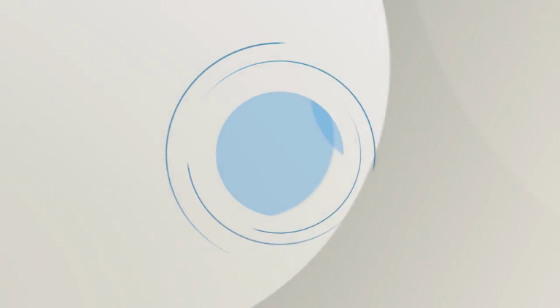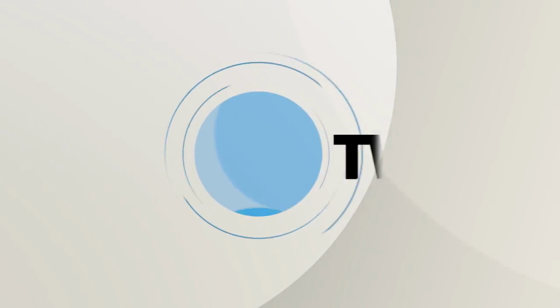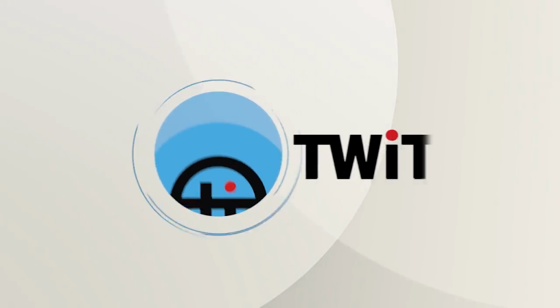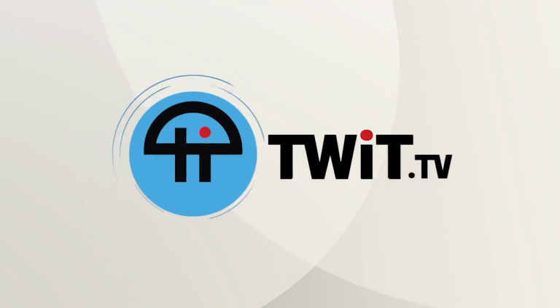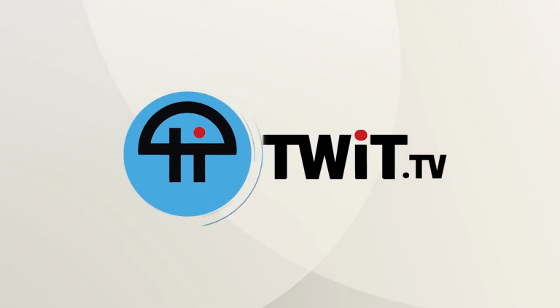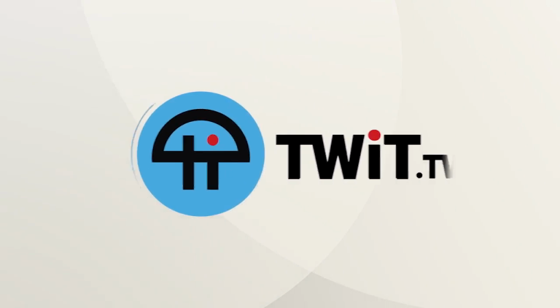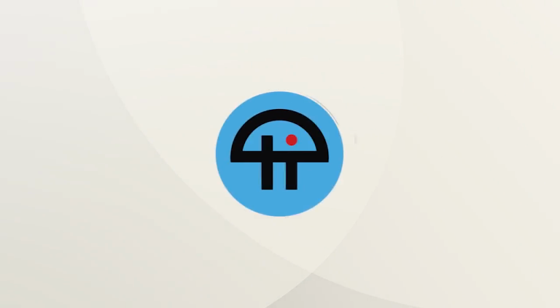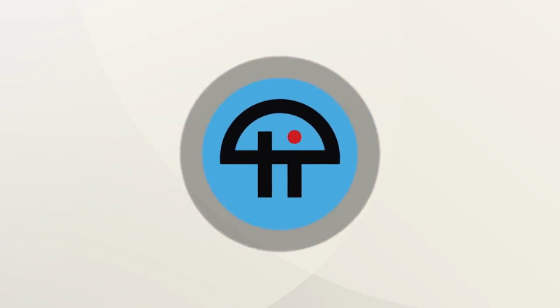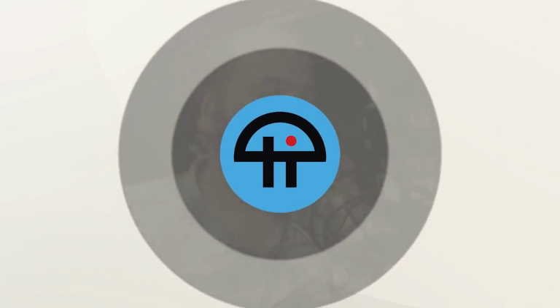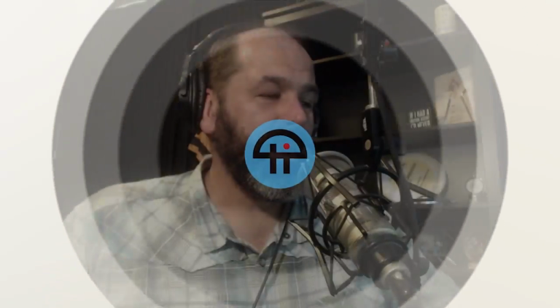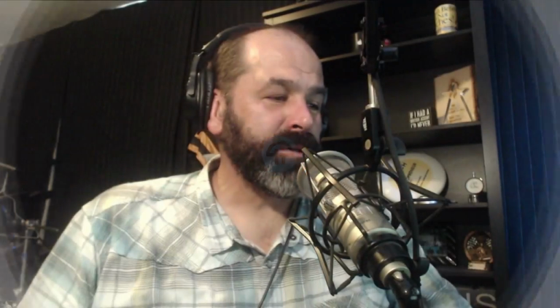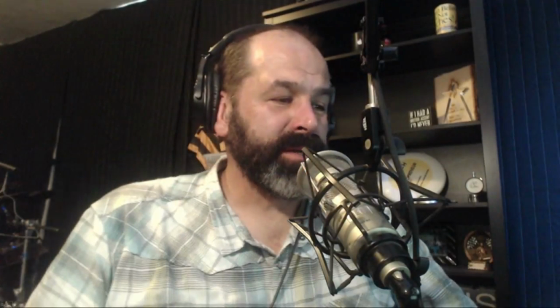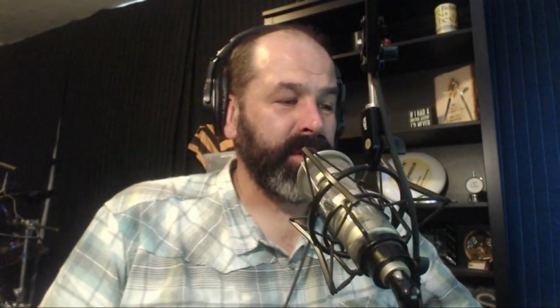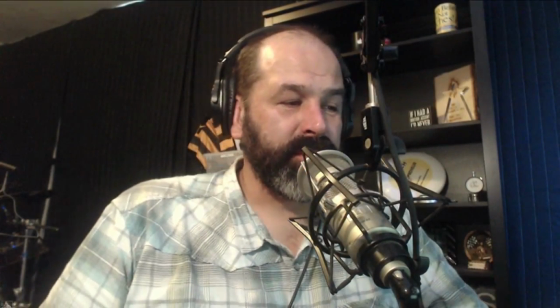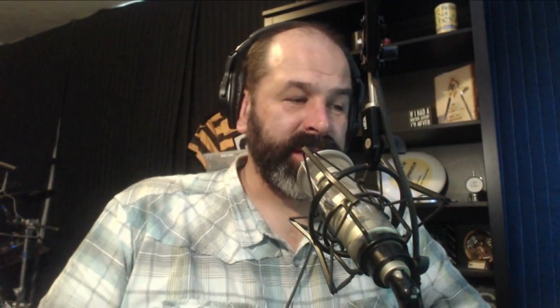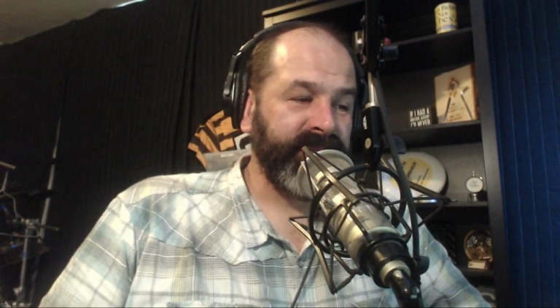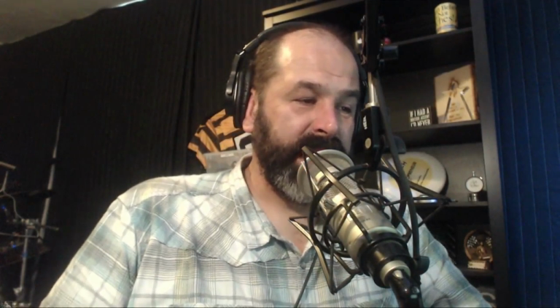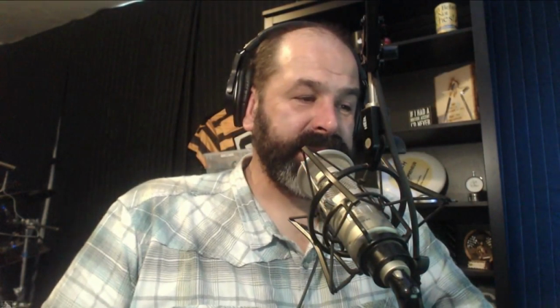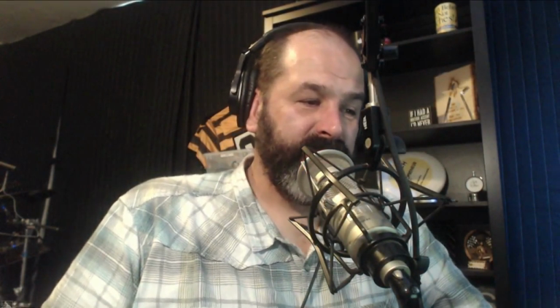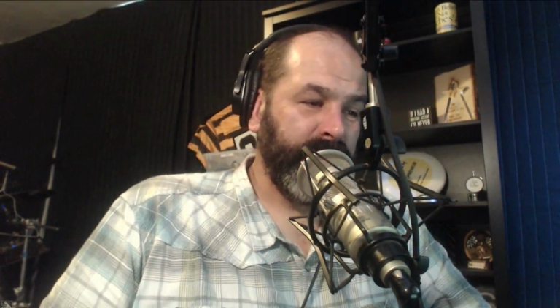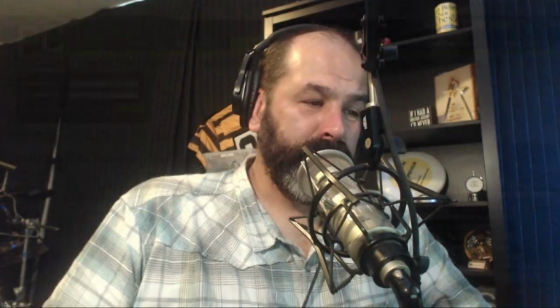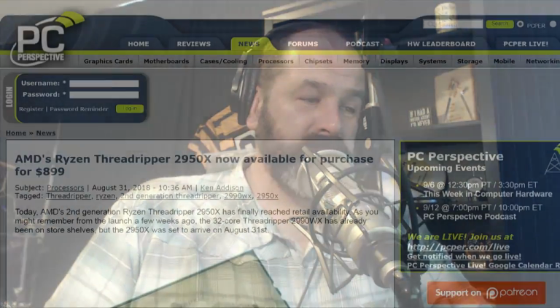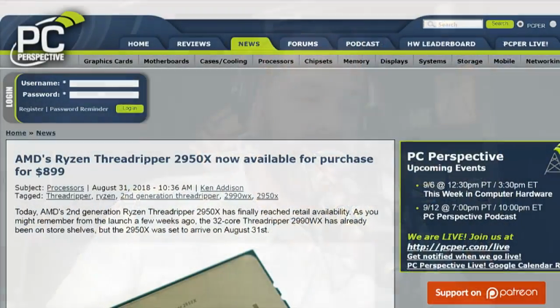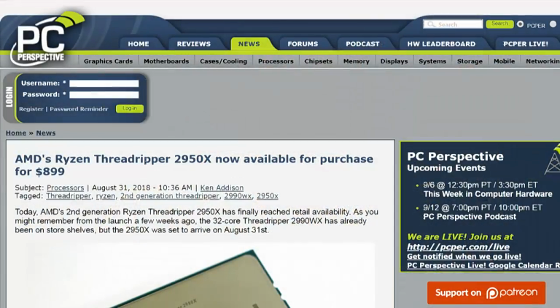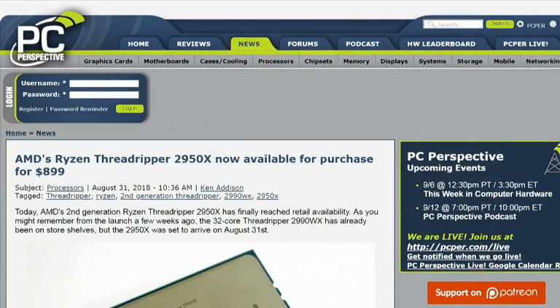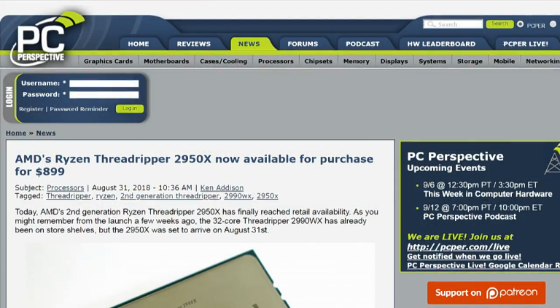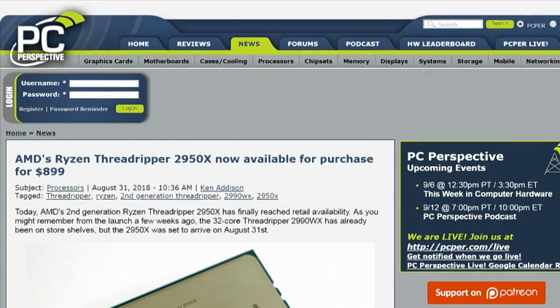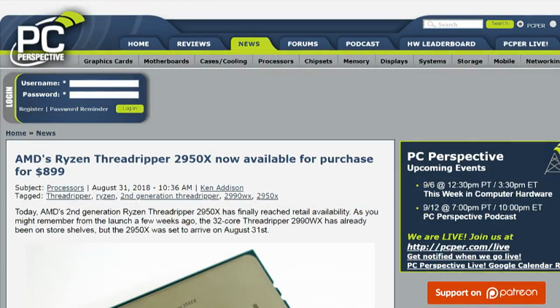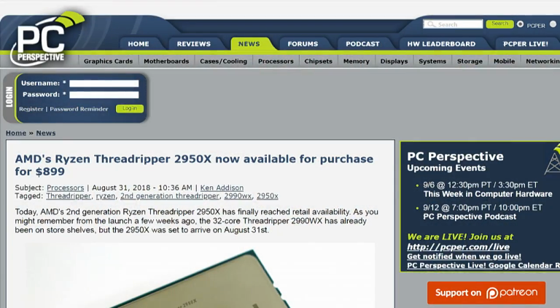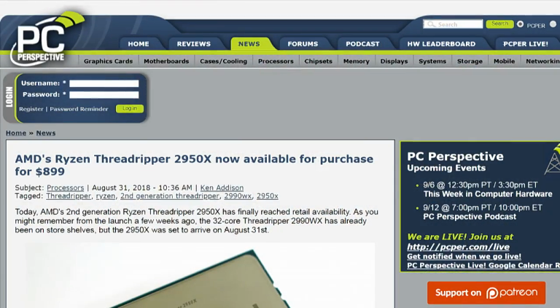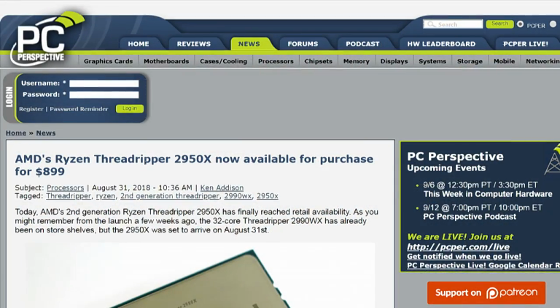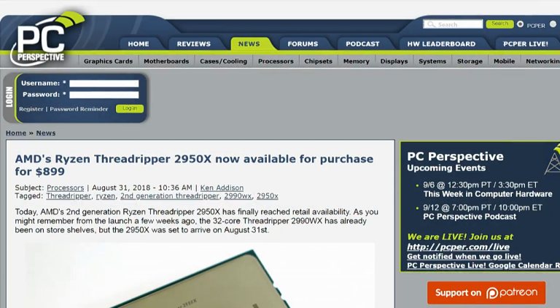This is Twit. AMD's Ryzen Threadripper 2950X is now available for purchase for $899.